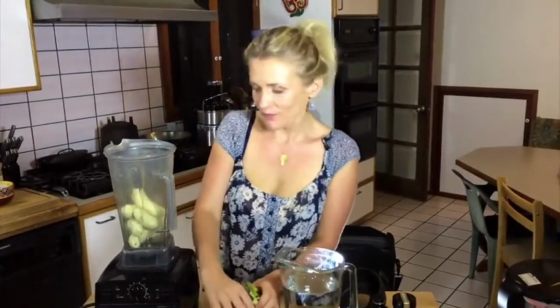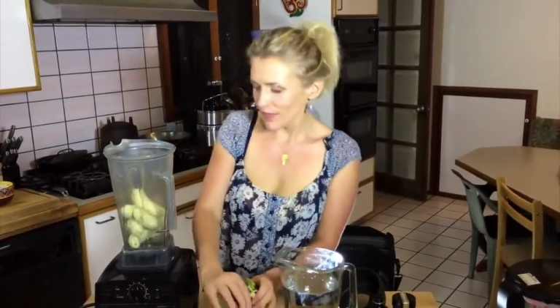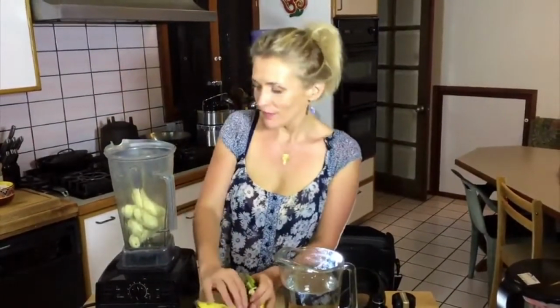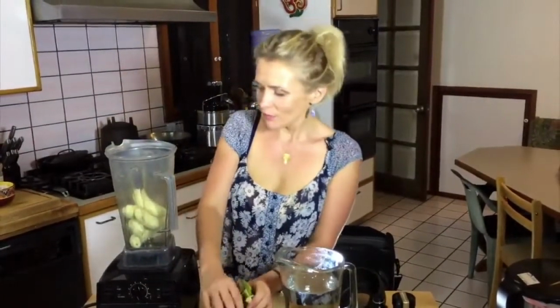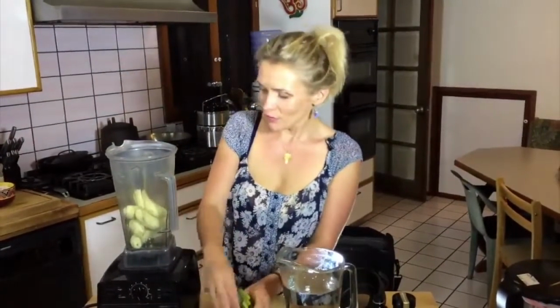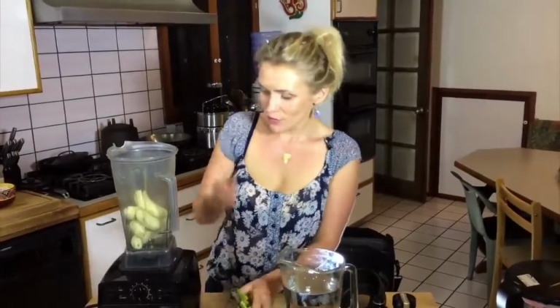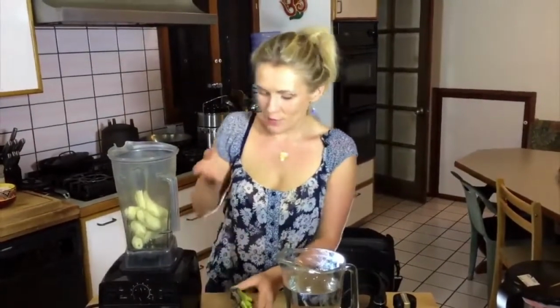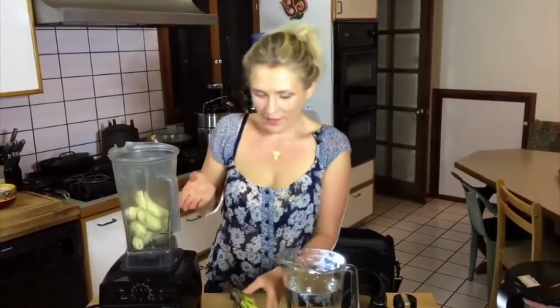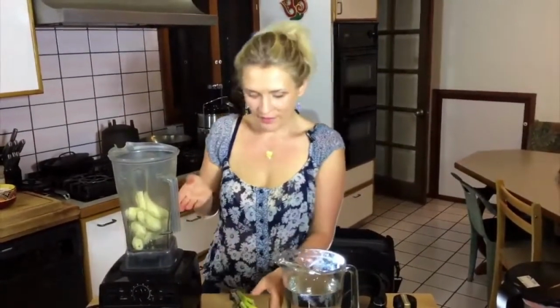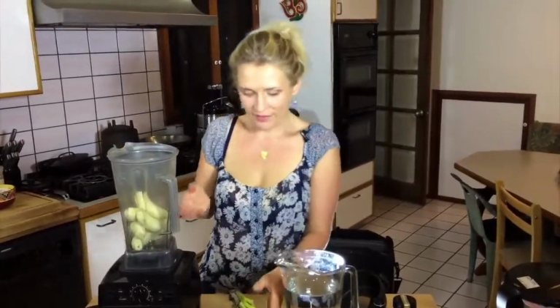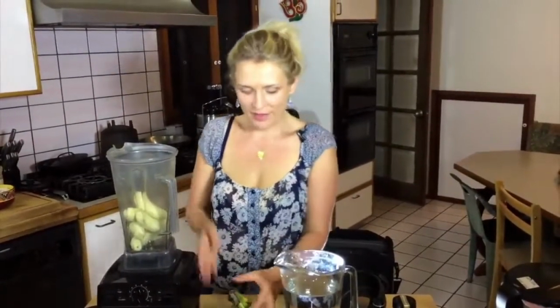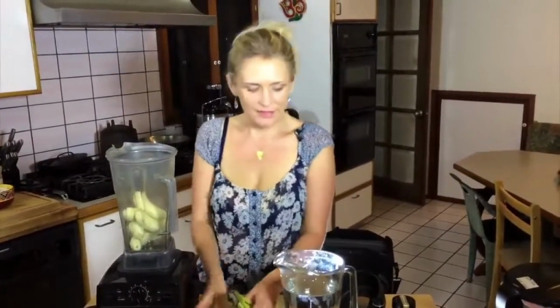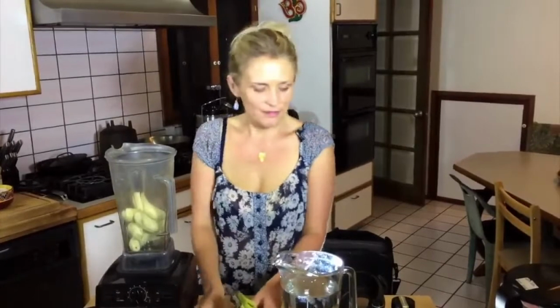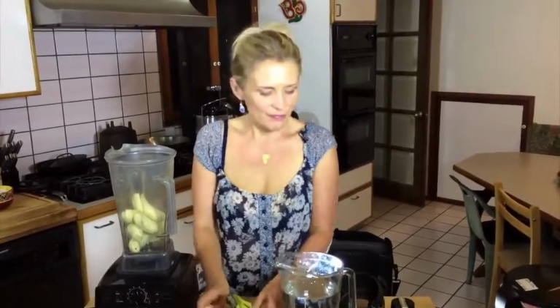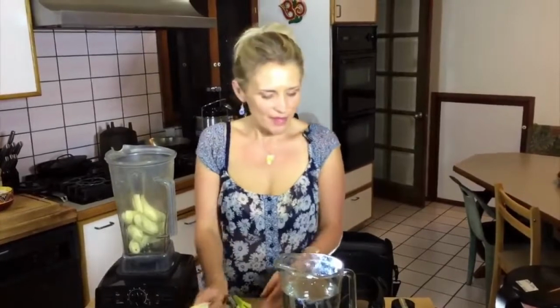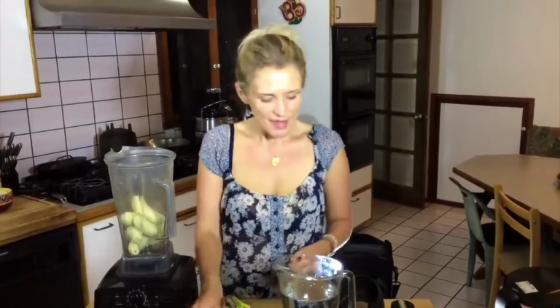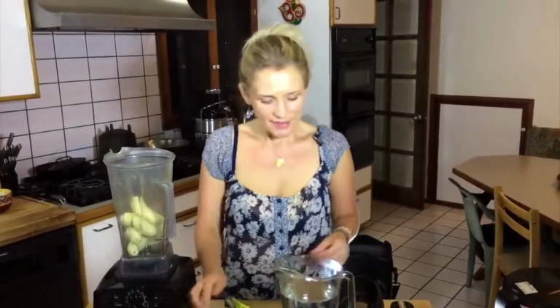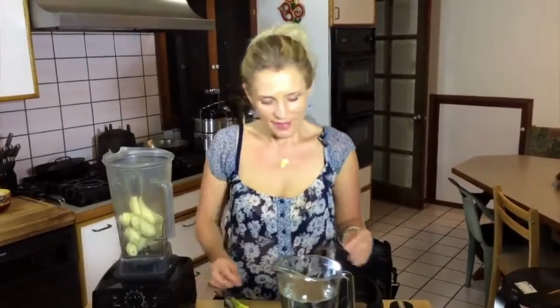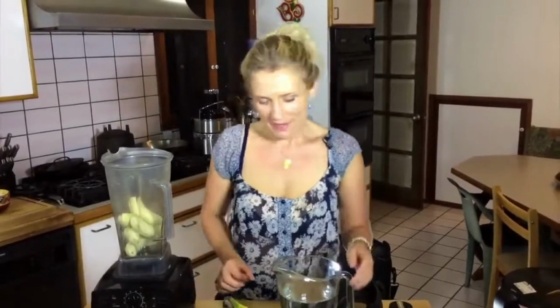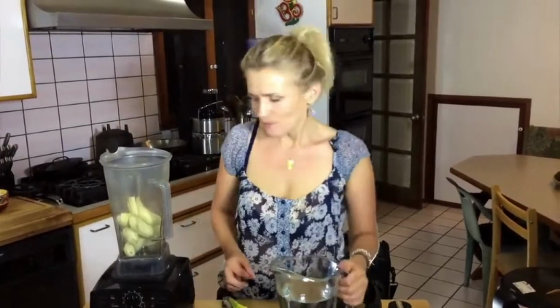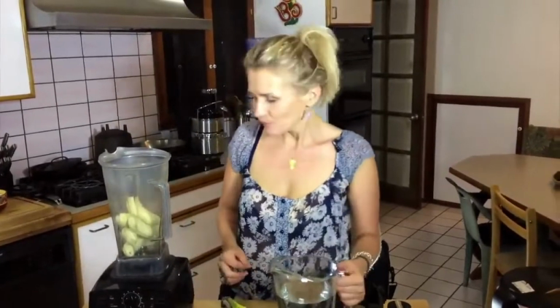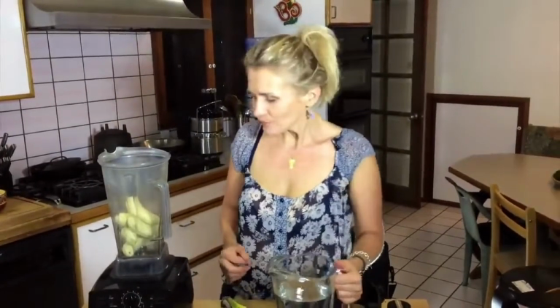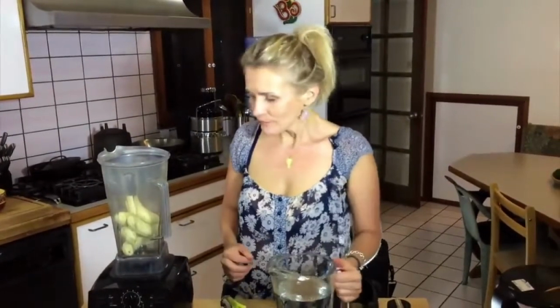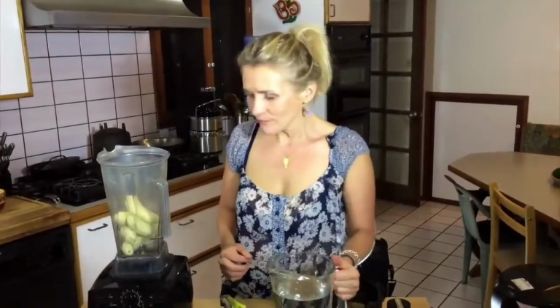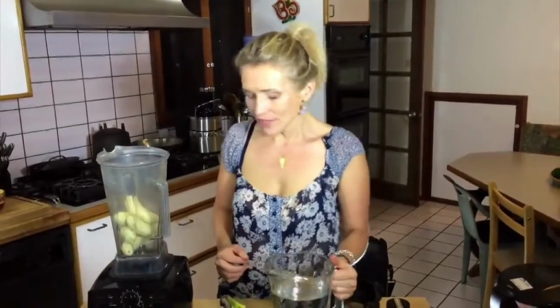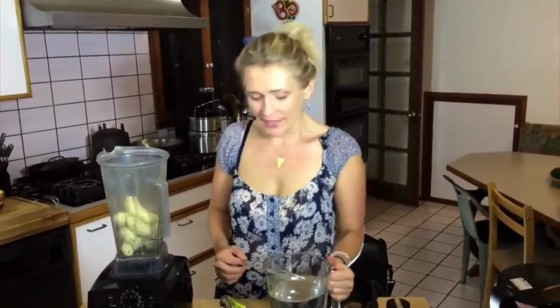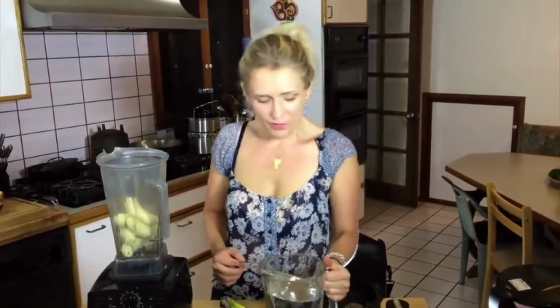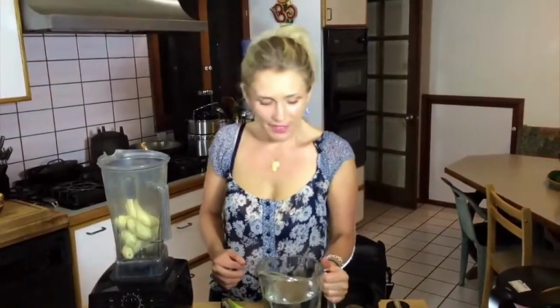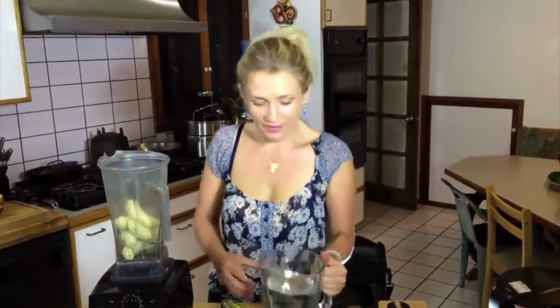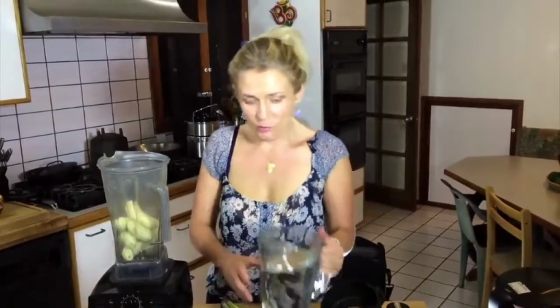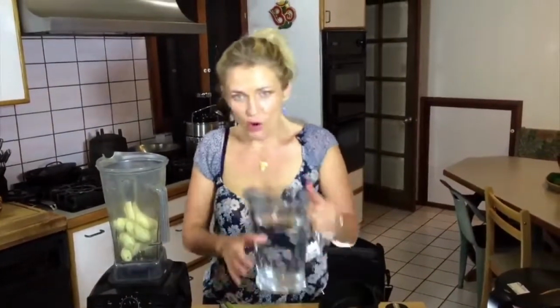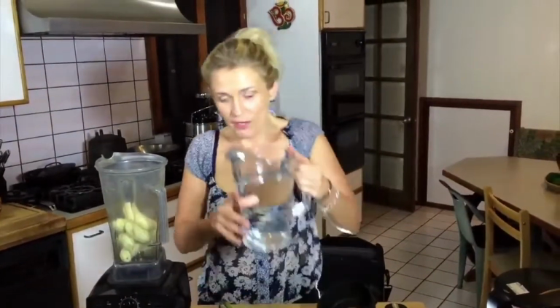So you throw the bananas inside, then you add some water.